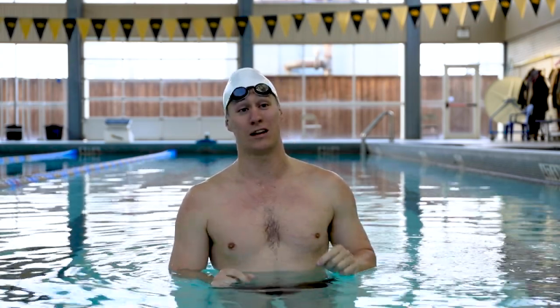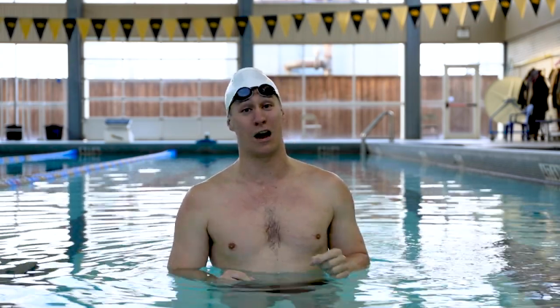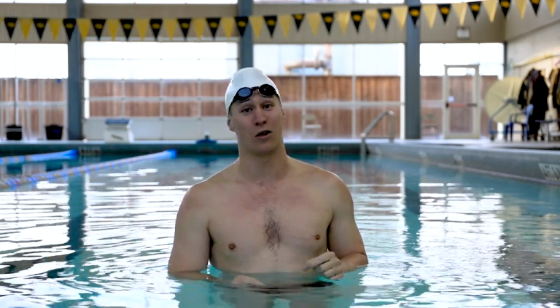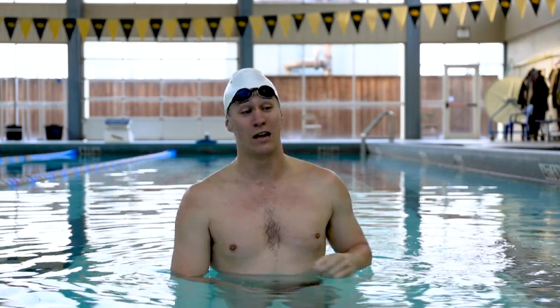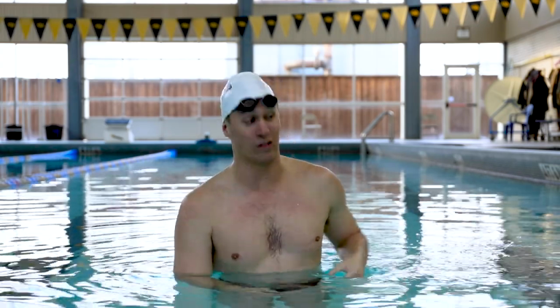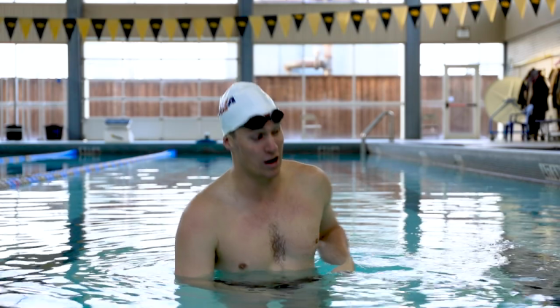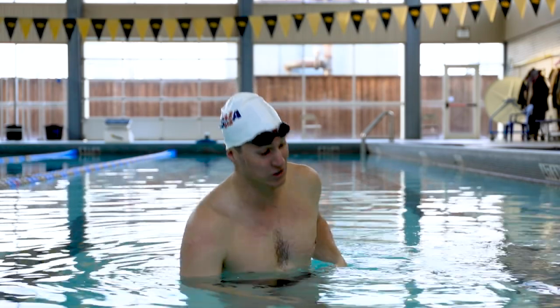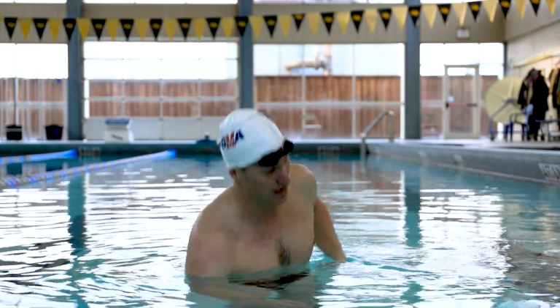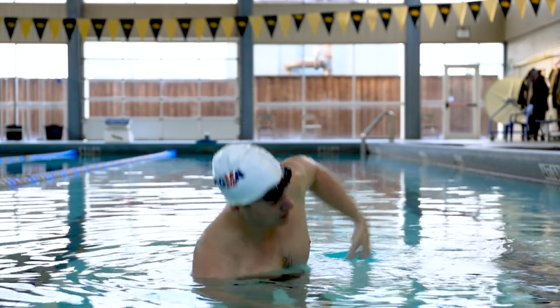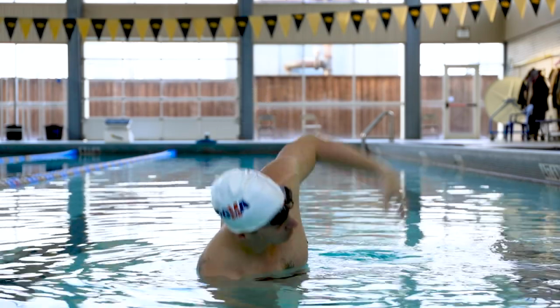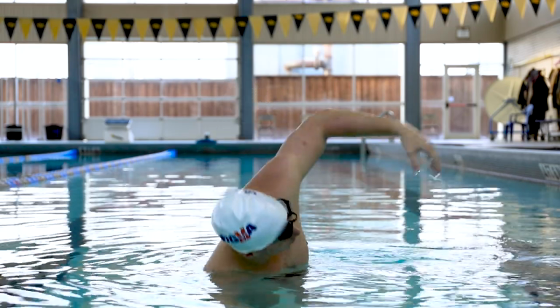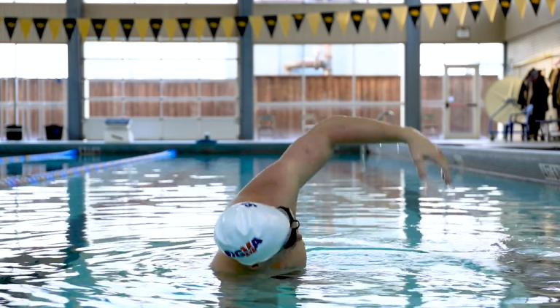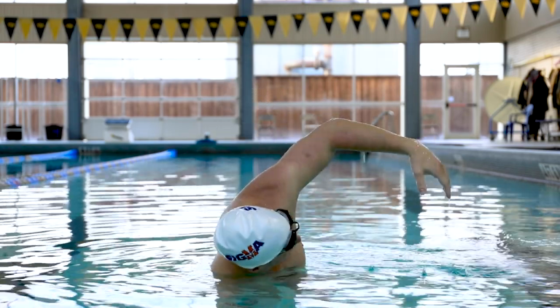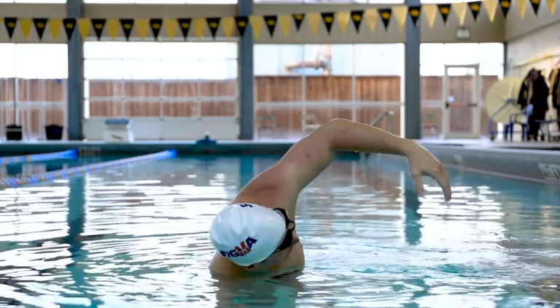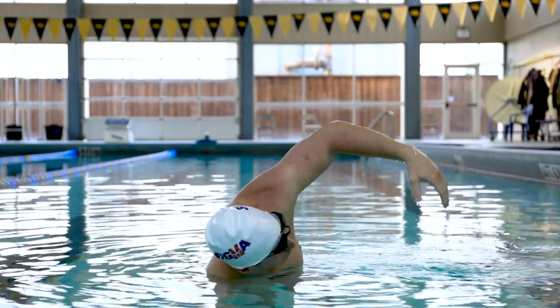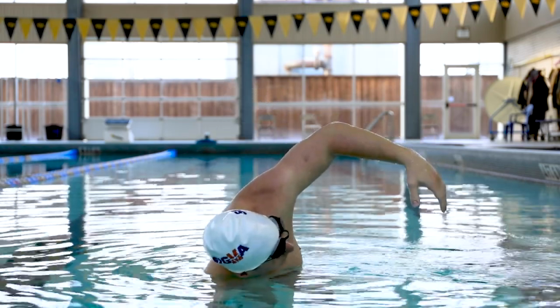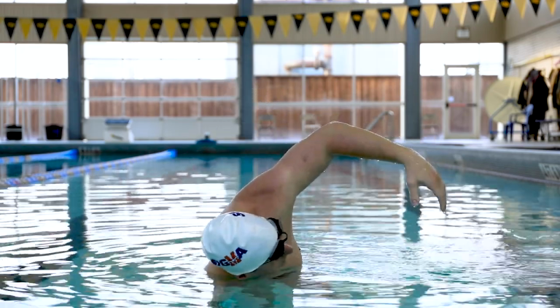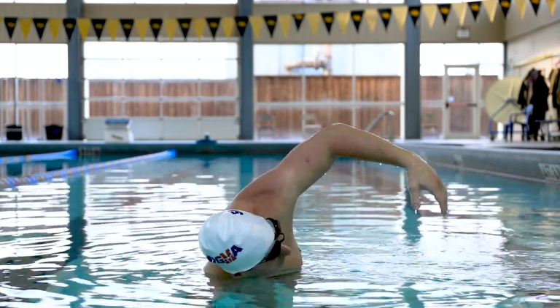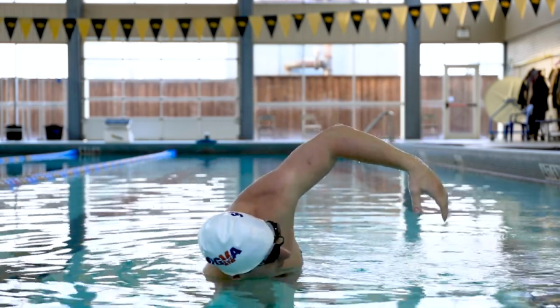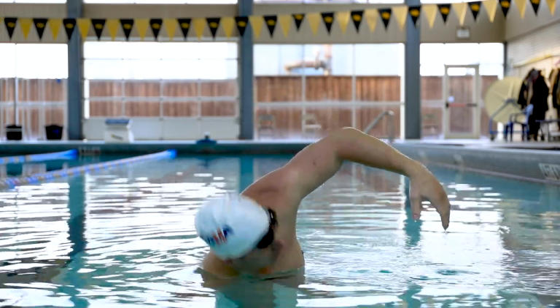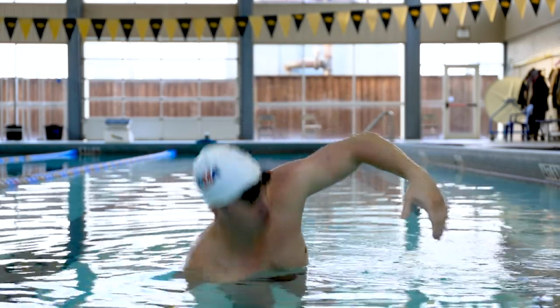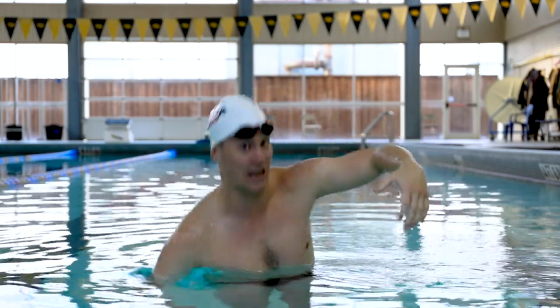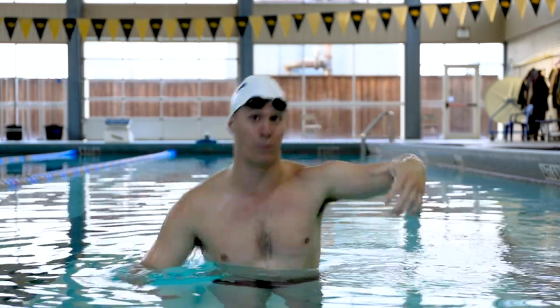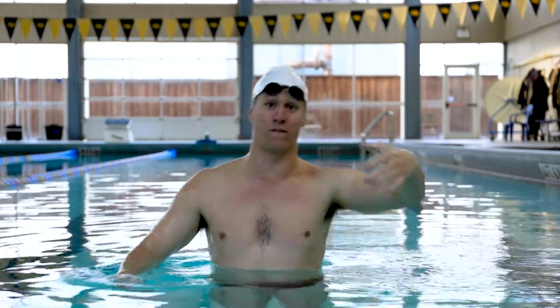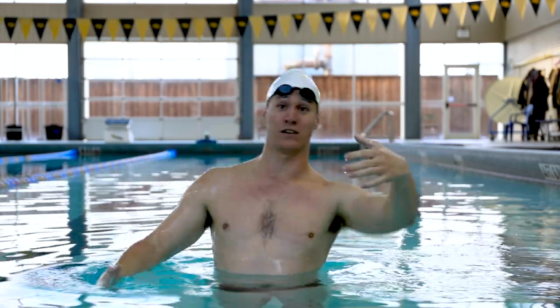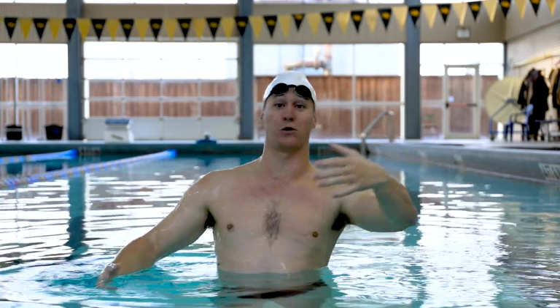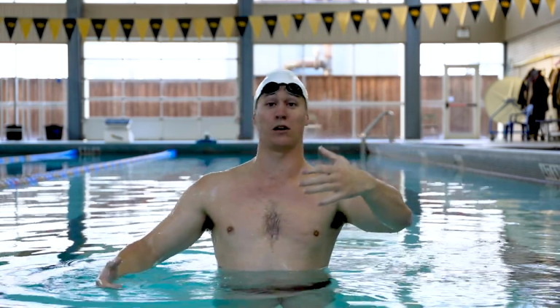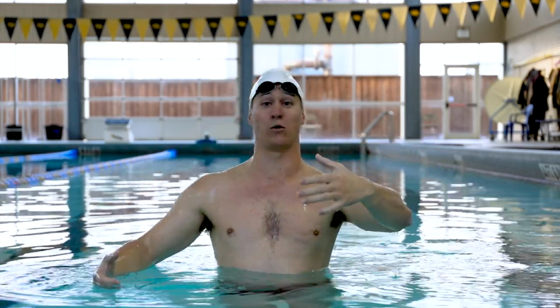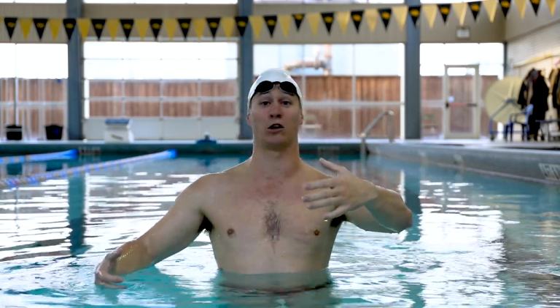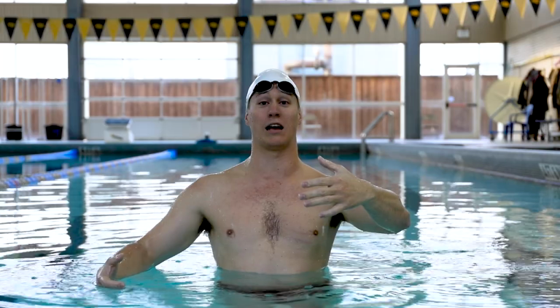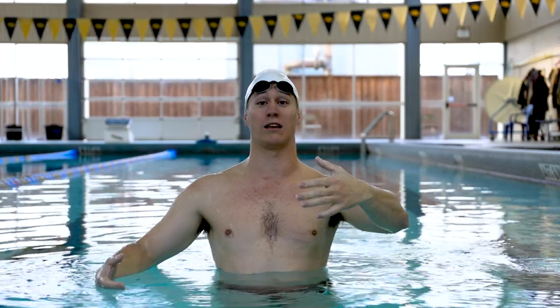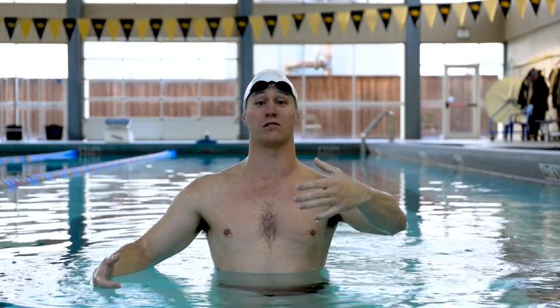One thing I want you to think about when doing your rotation during the recovery of freestyle is as if you're giving a hug sideways. If I were to stand up and face you, it would look like this.